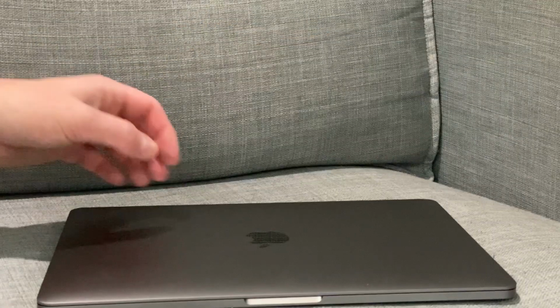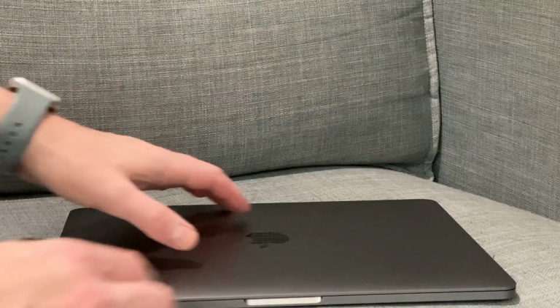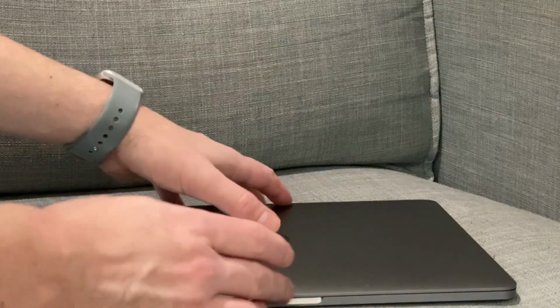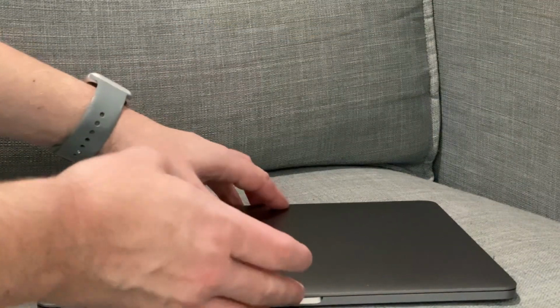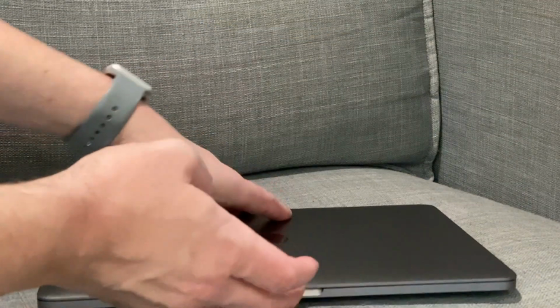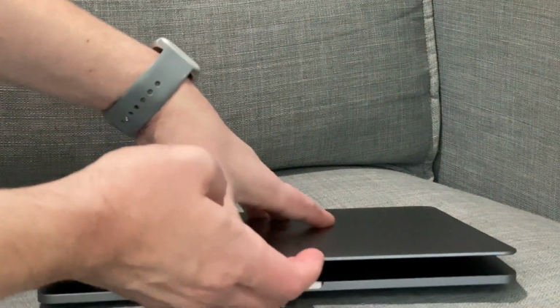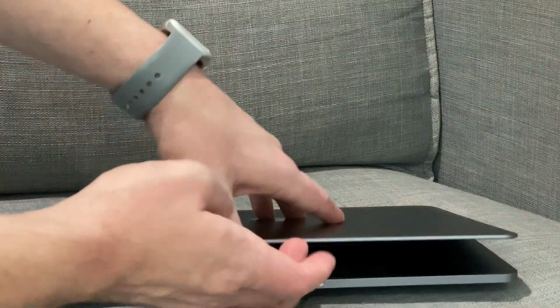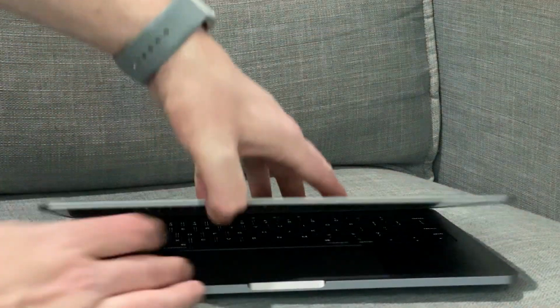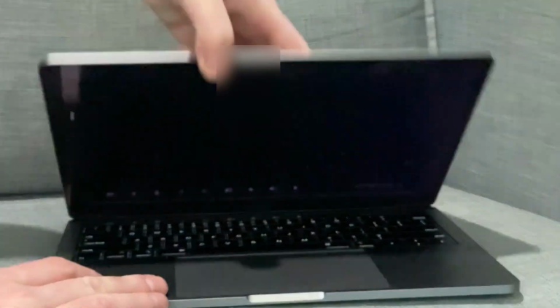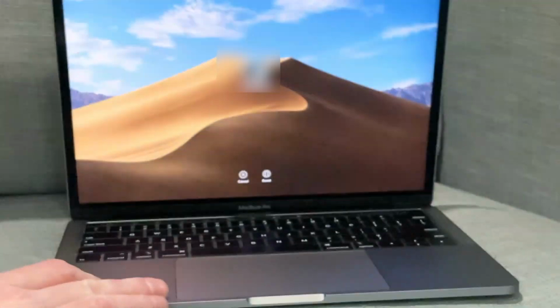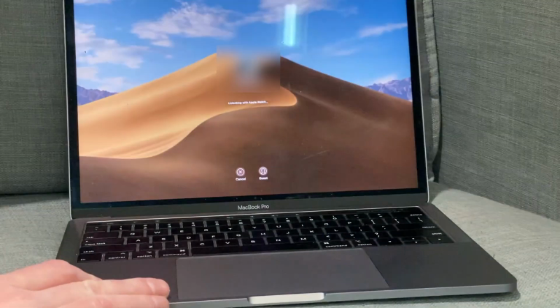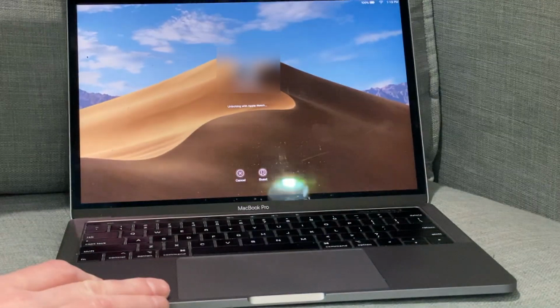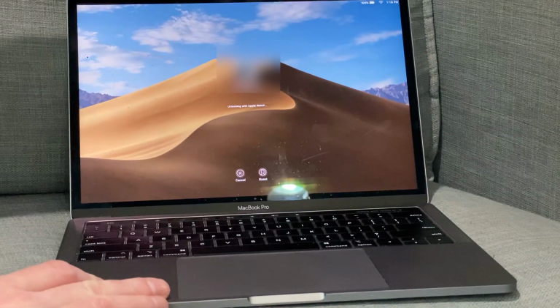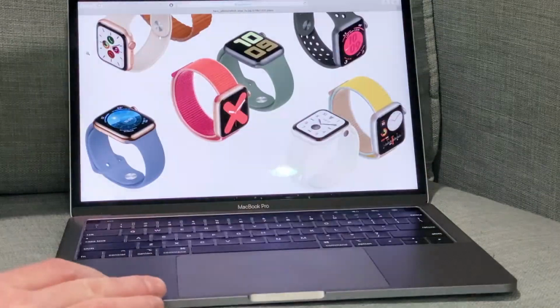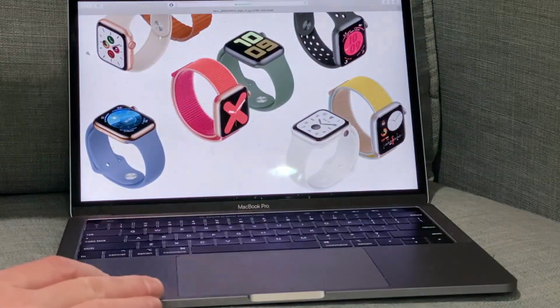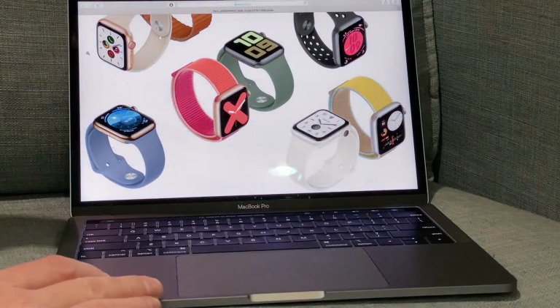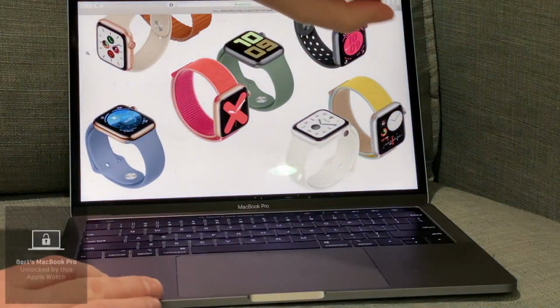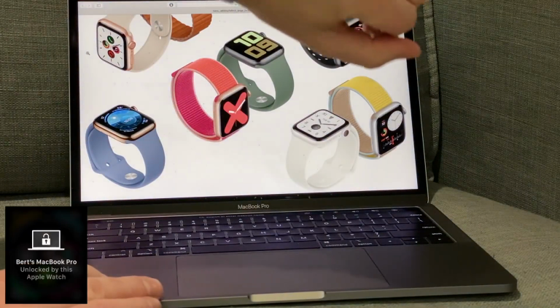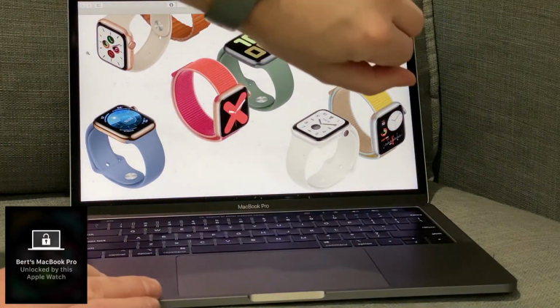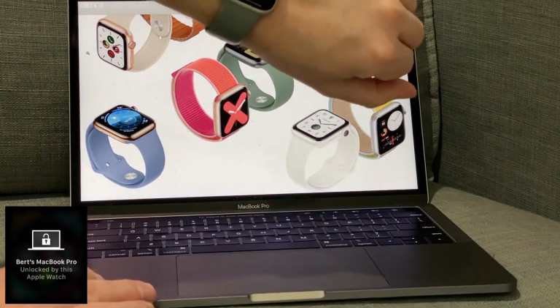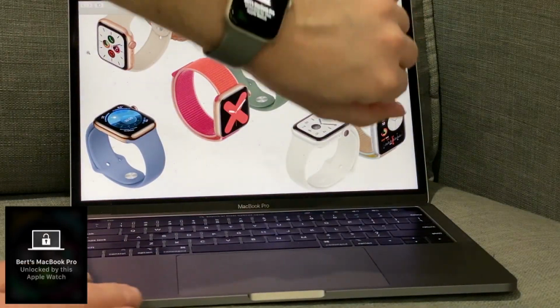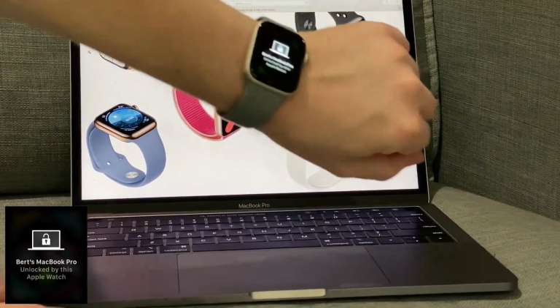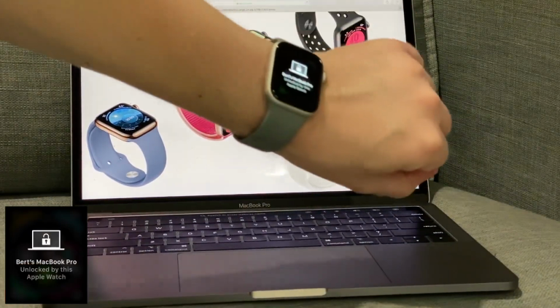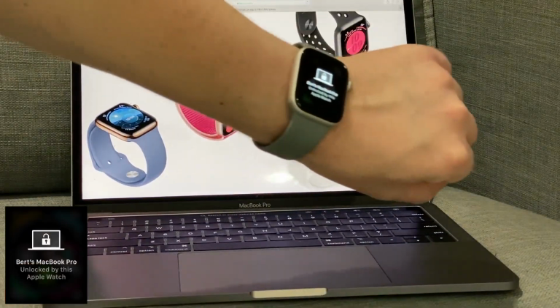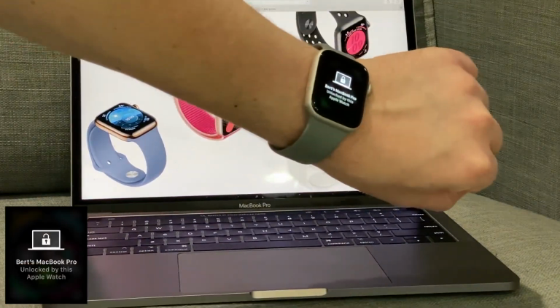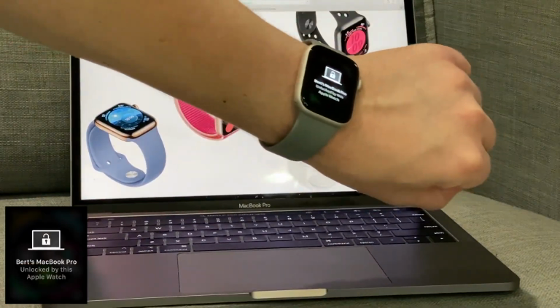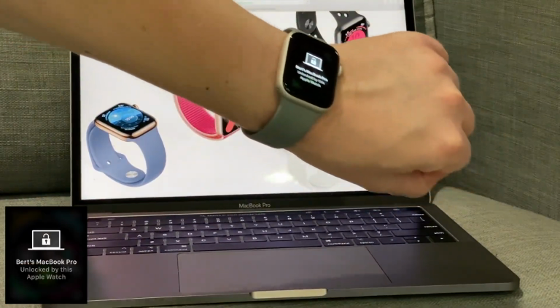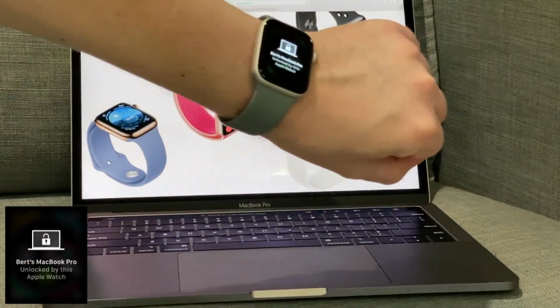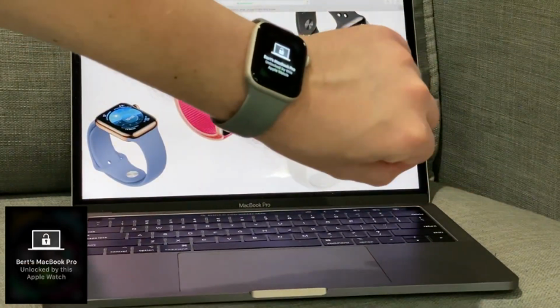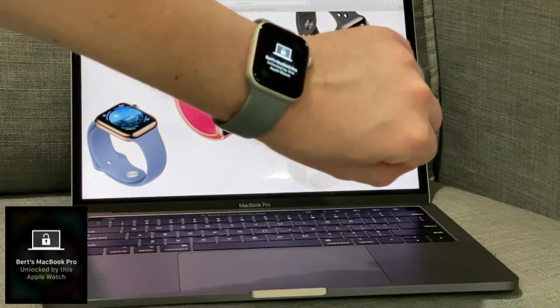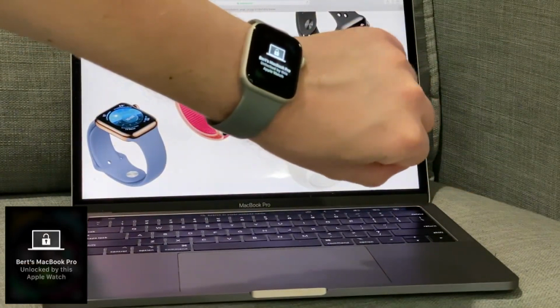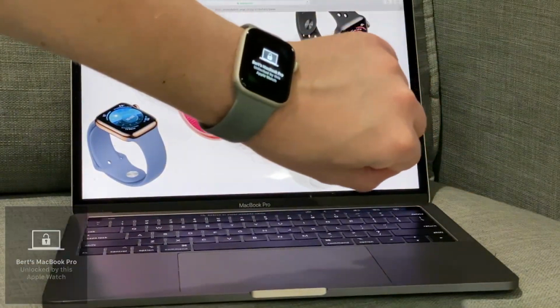Once that's entered, your Mac will turn this feature on. Now when you open your MacBook or wake up your Mac Mini or iMac, it will unlock automatically. I love this feature — it's super handy.